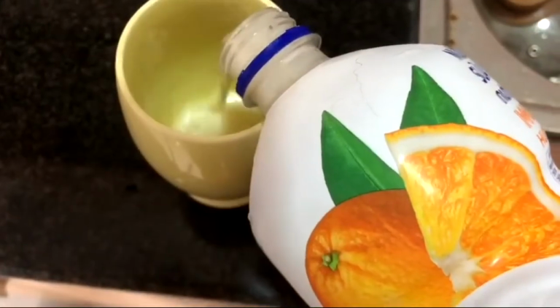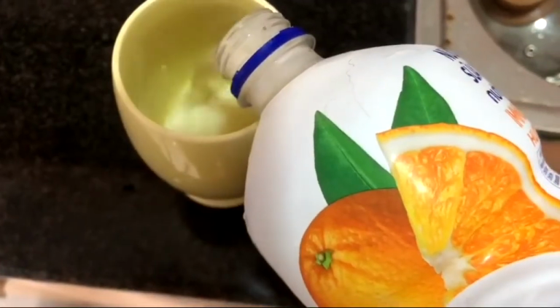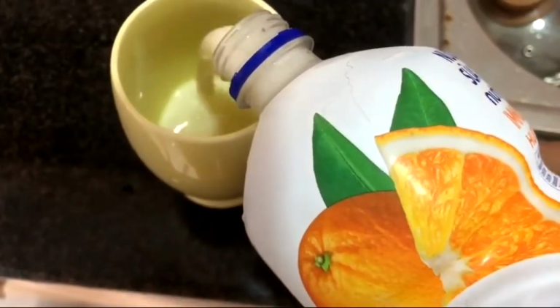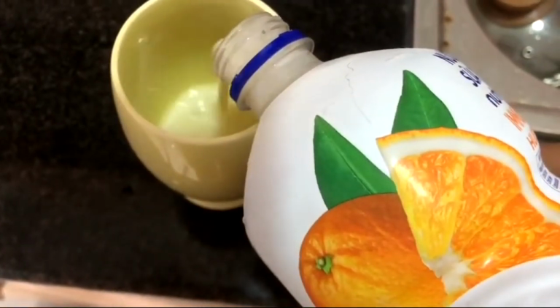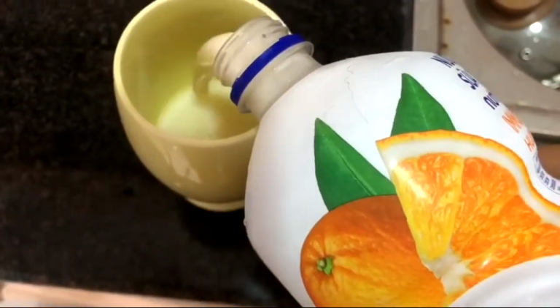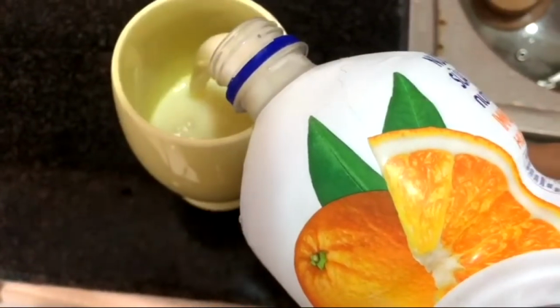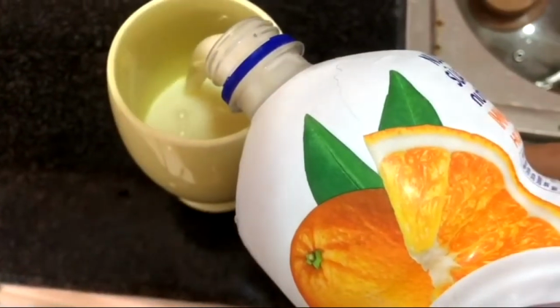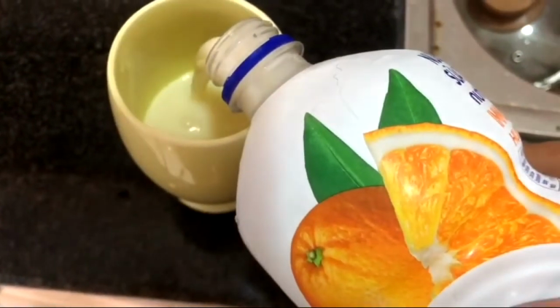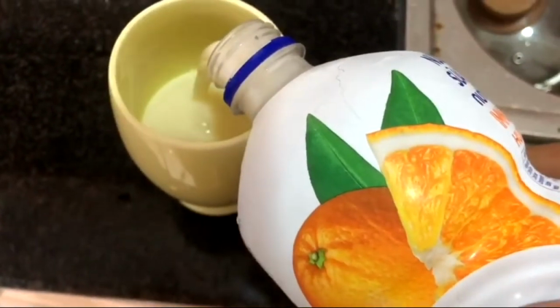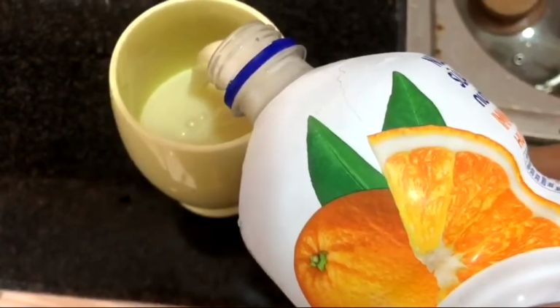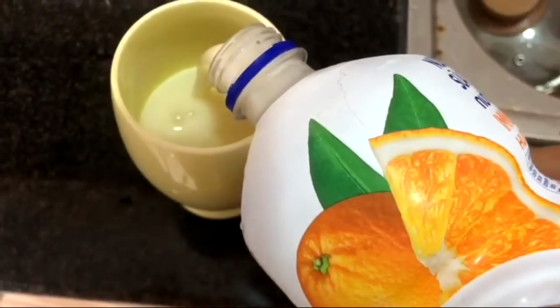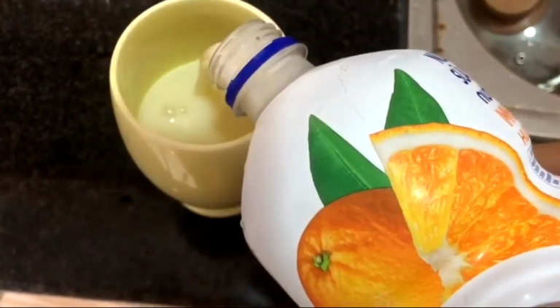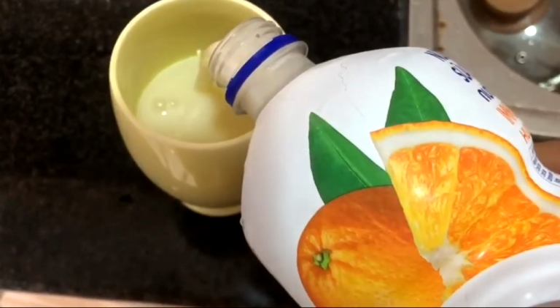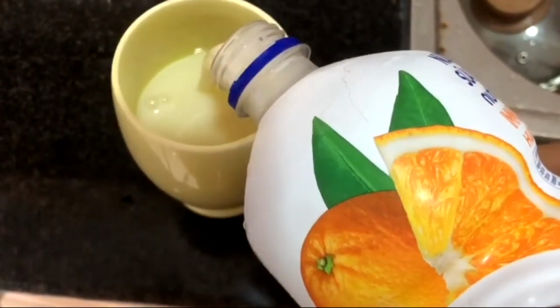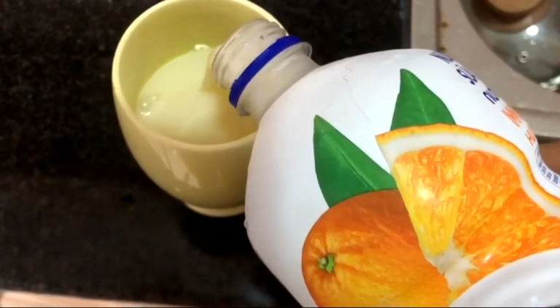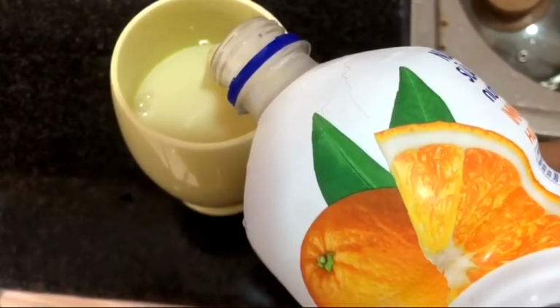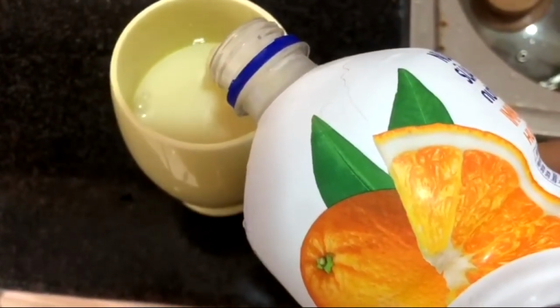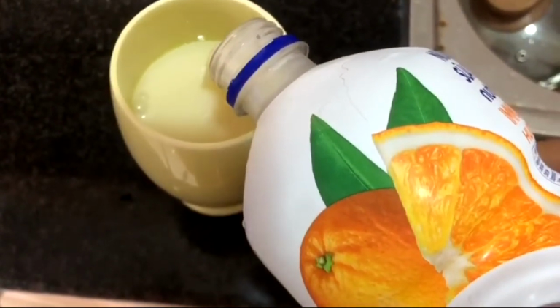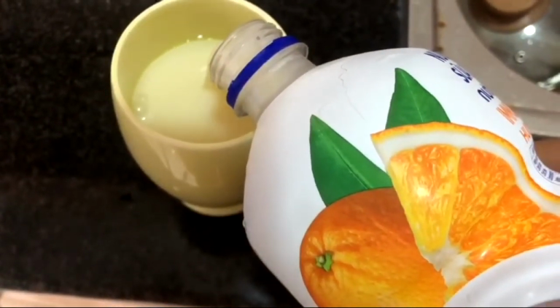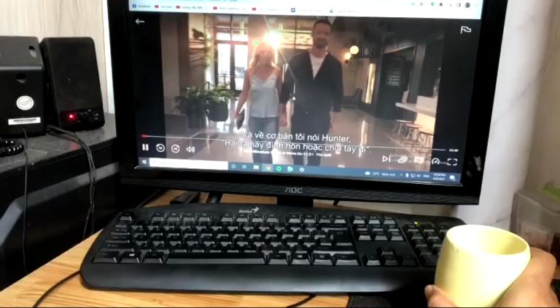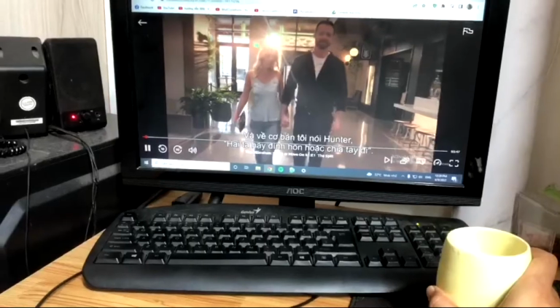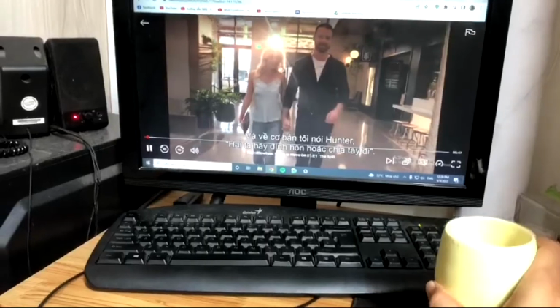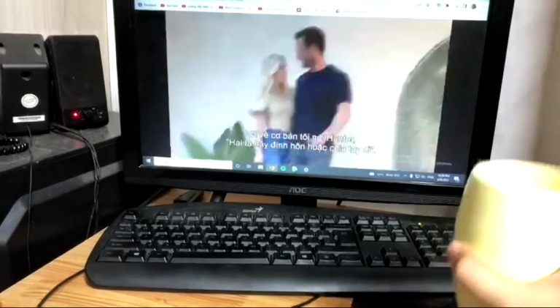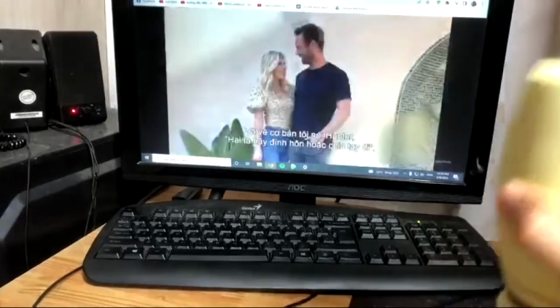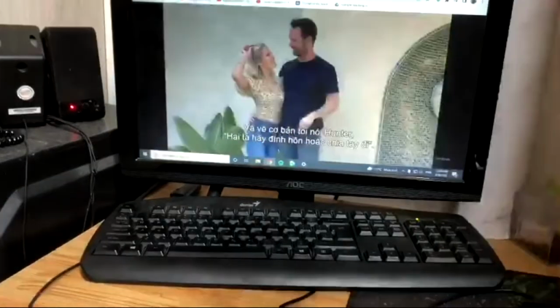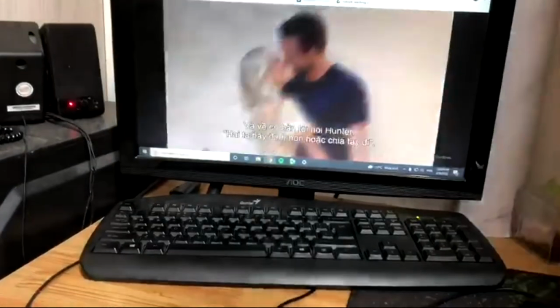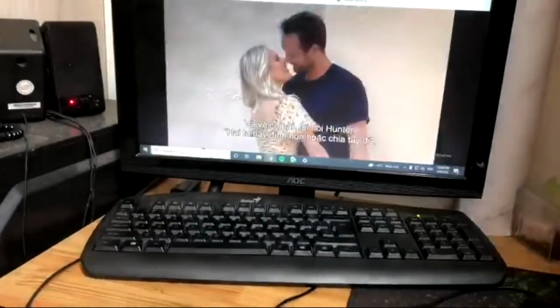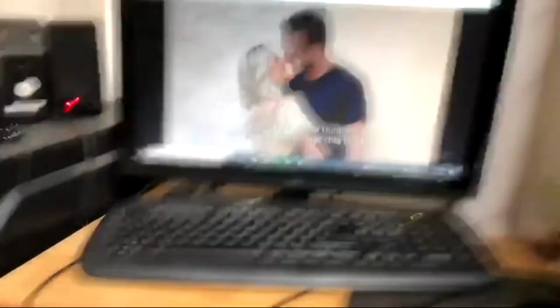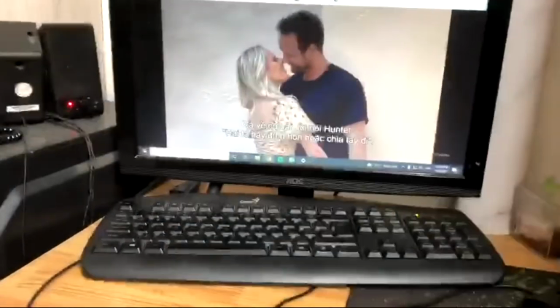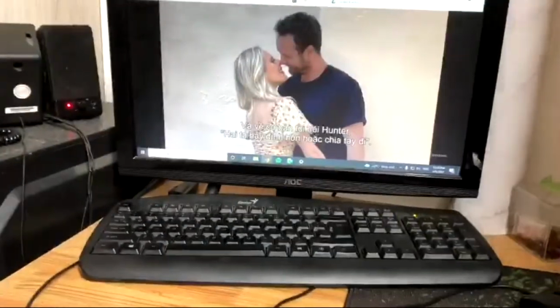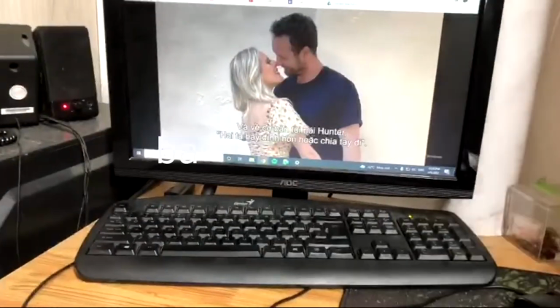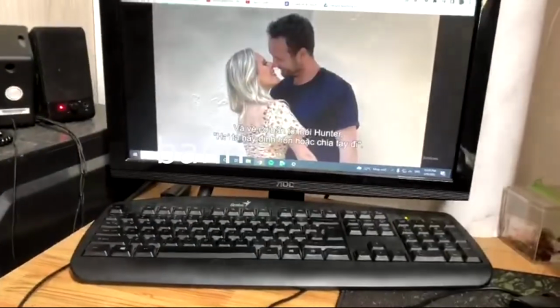I am obsessed with this drink — it's the orange flavor and it's called Nutri Boost.